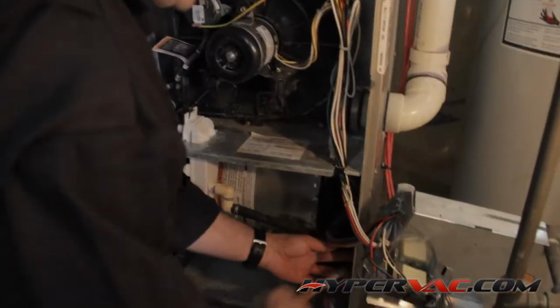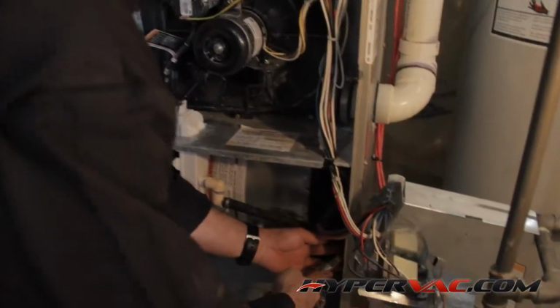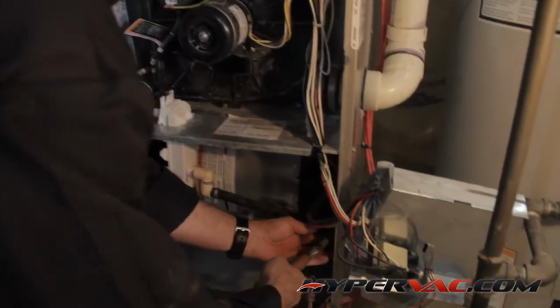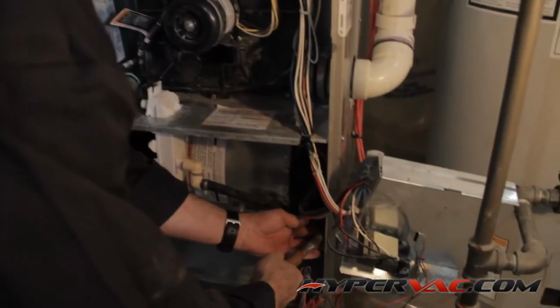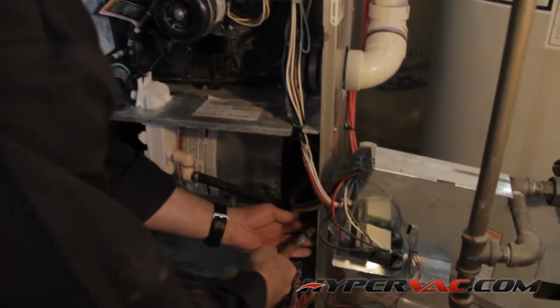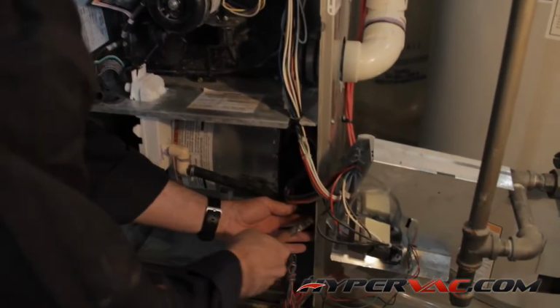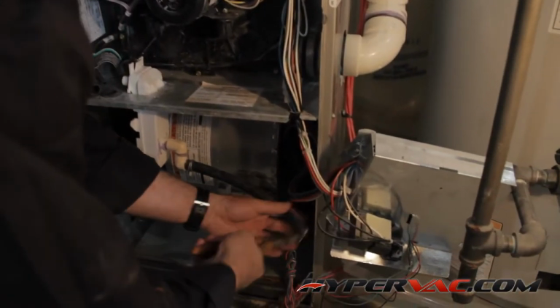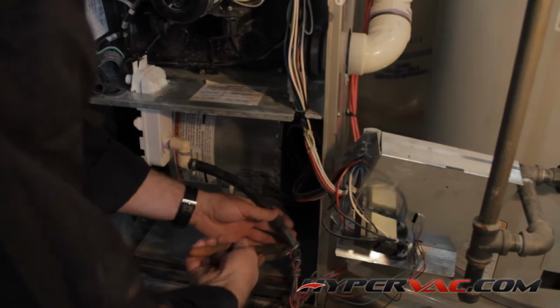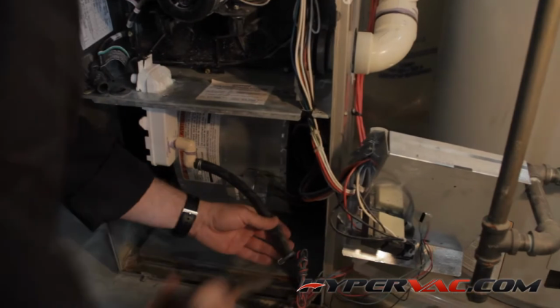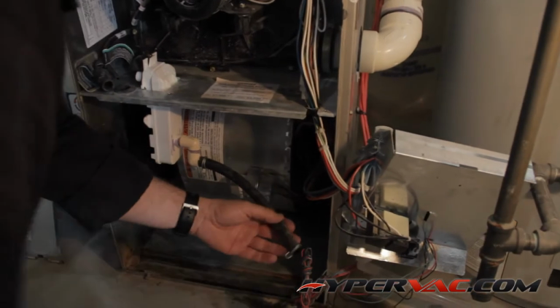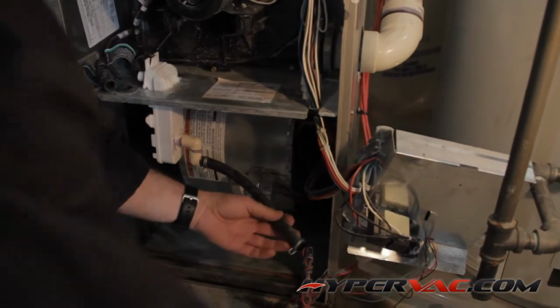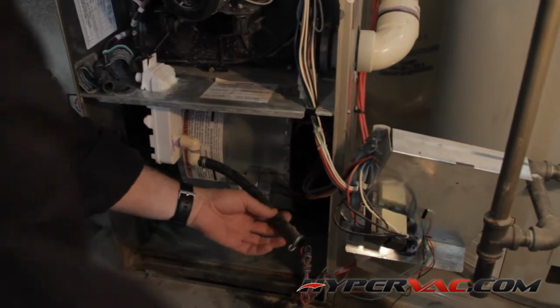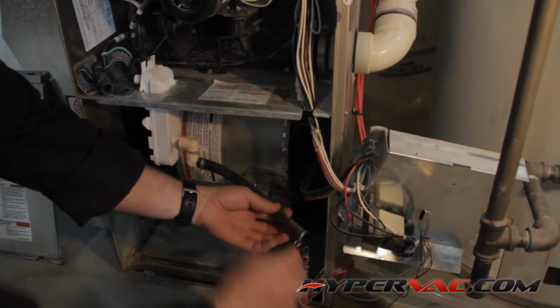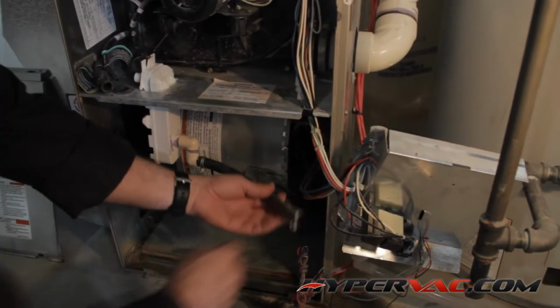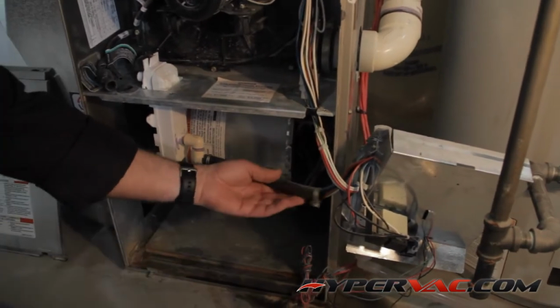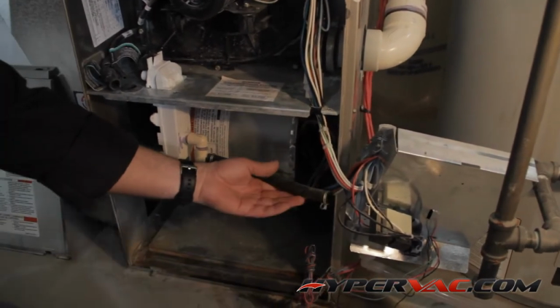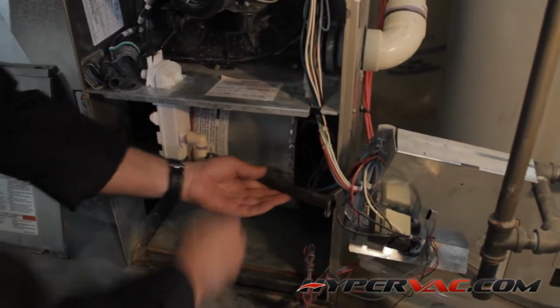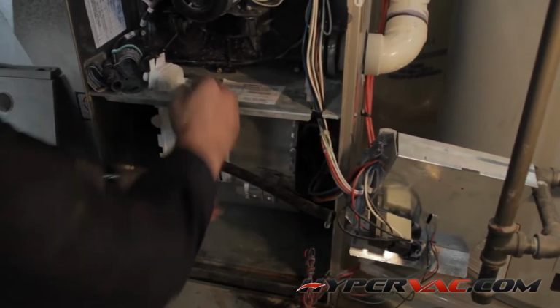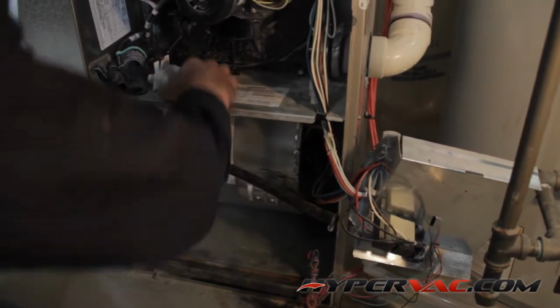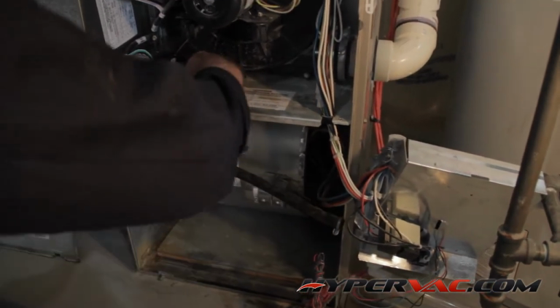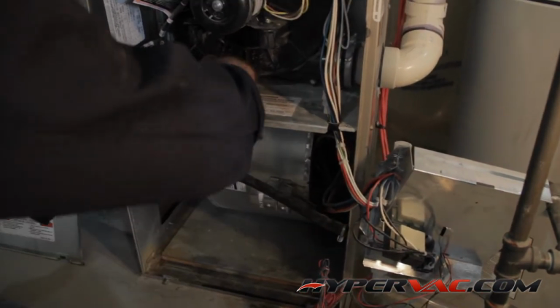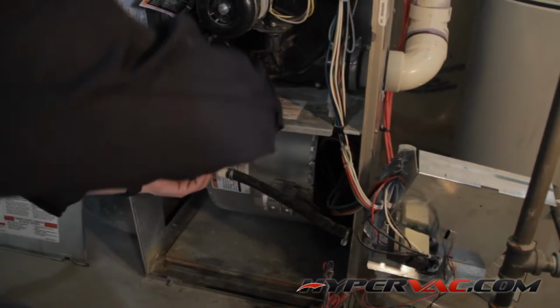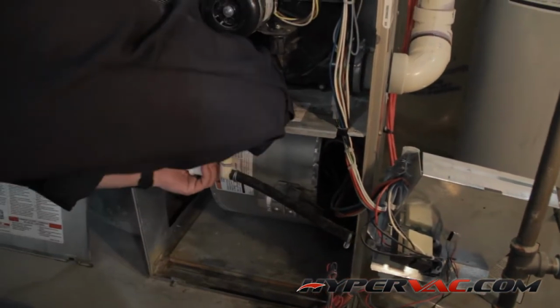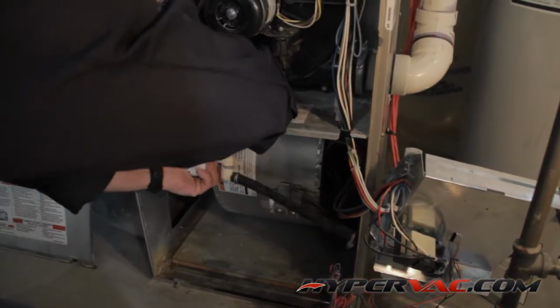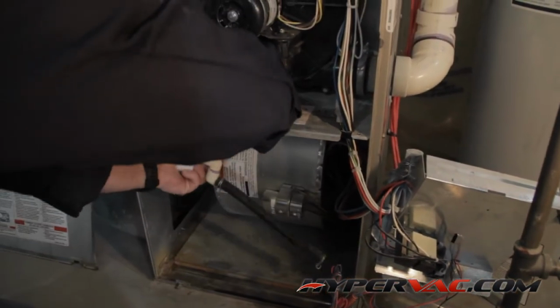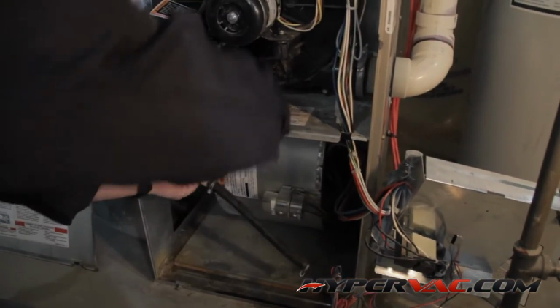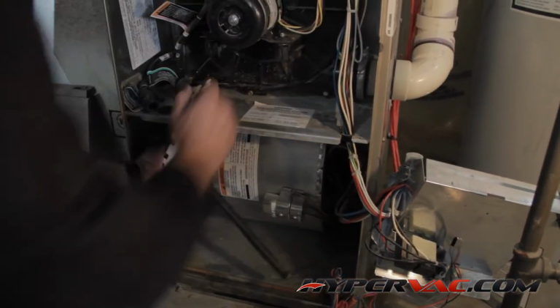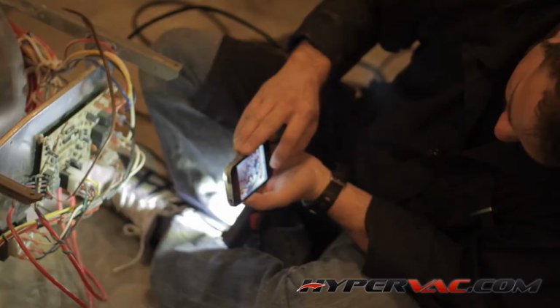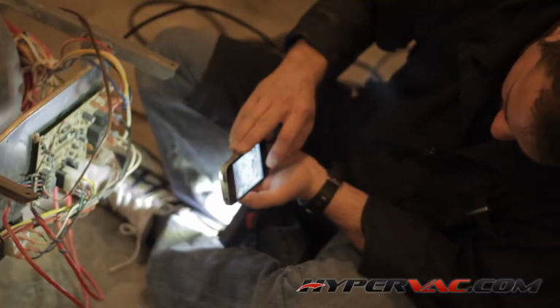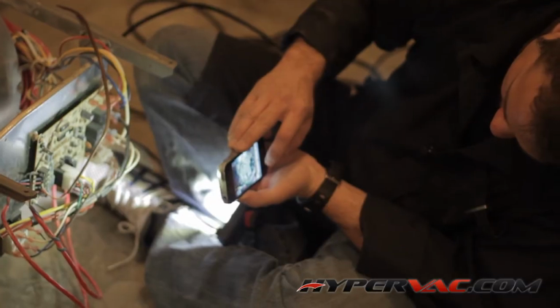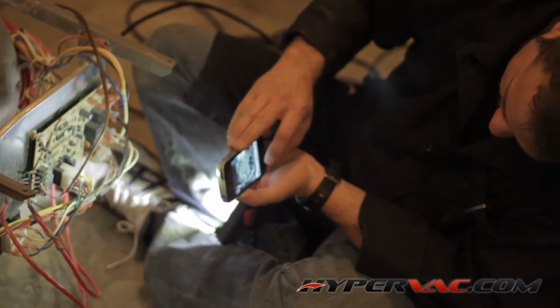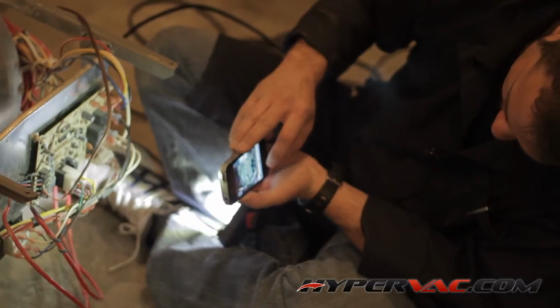If you need to disconnect any wires in this process, it's a good idea to take a photo so that you can put it back together properly.